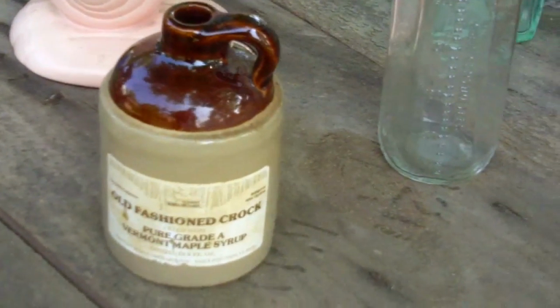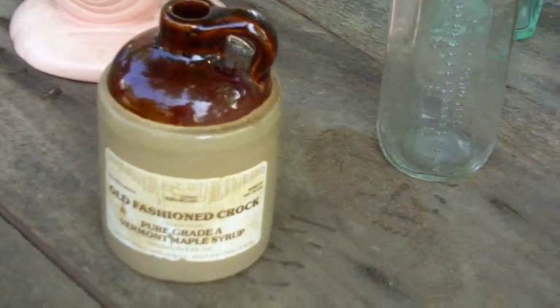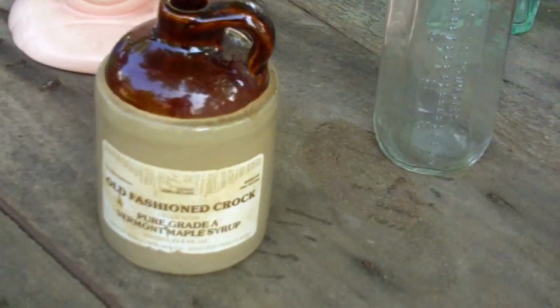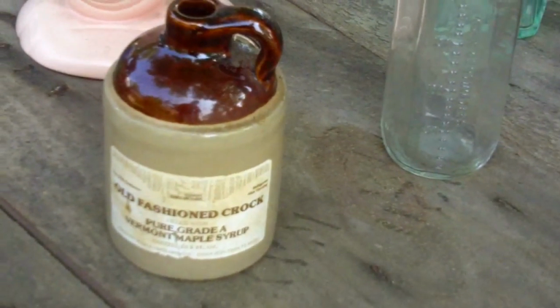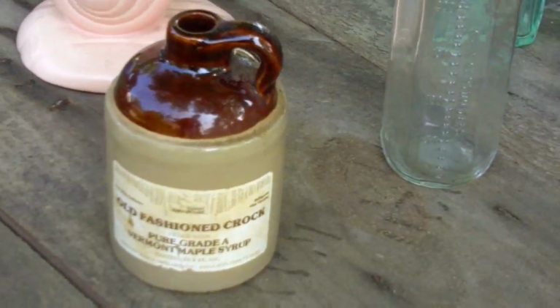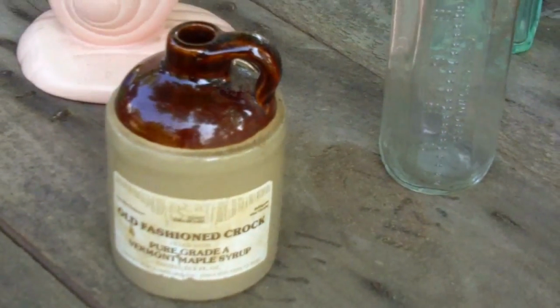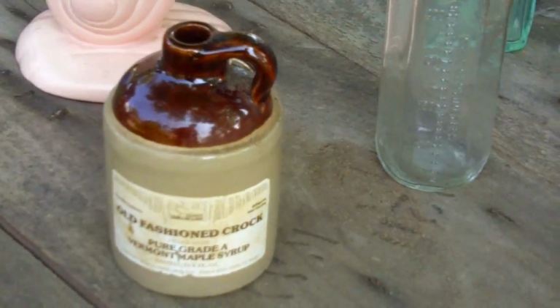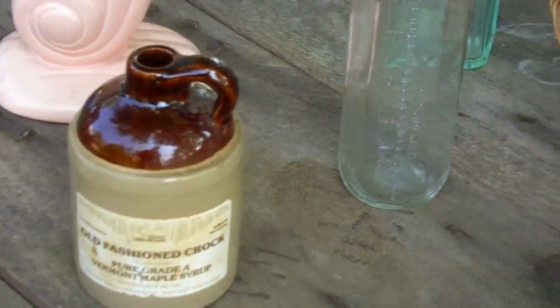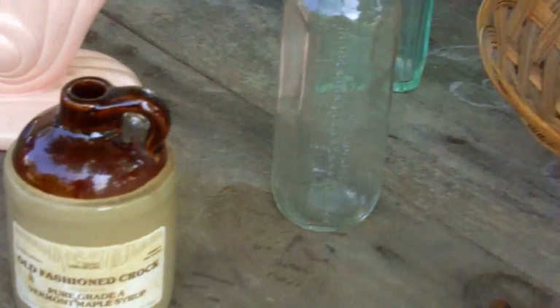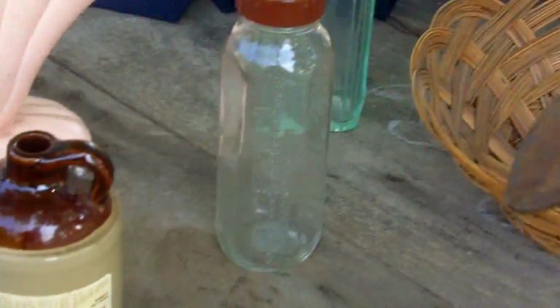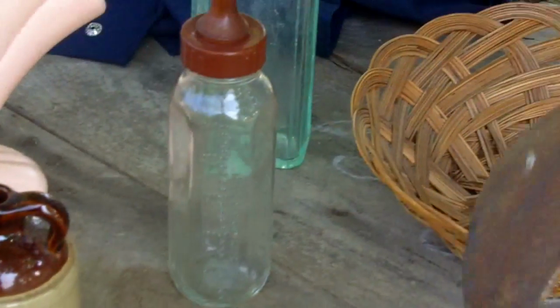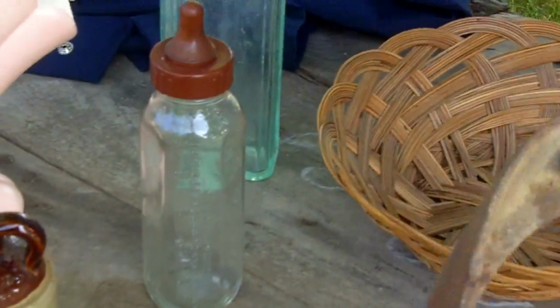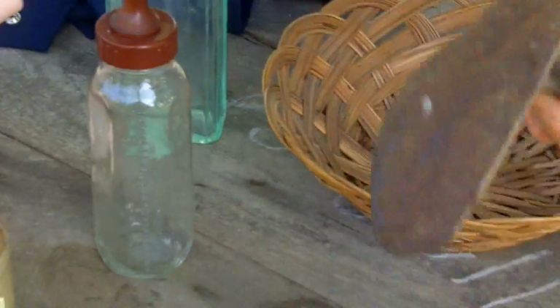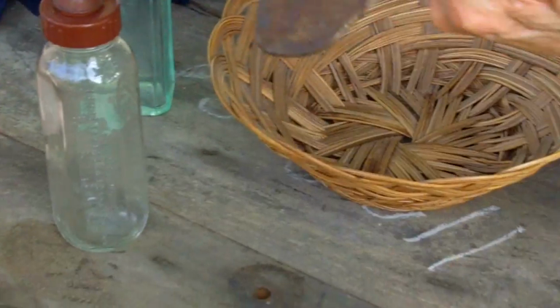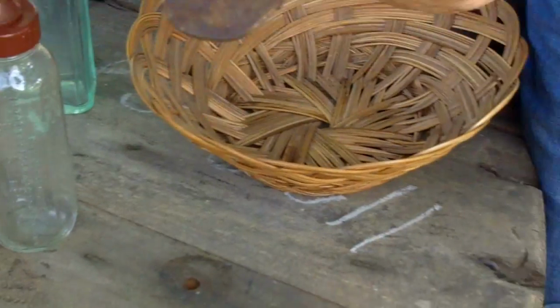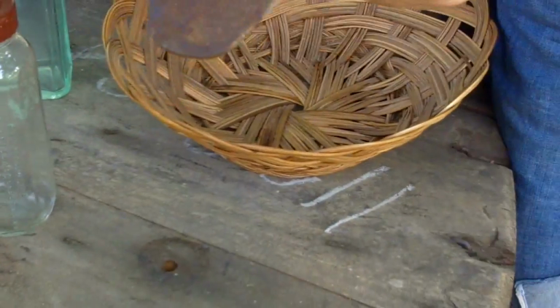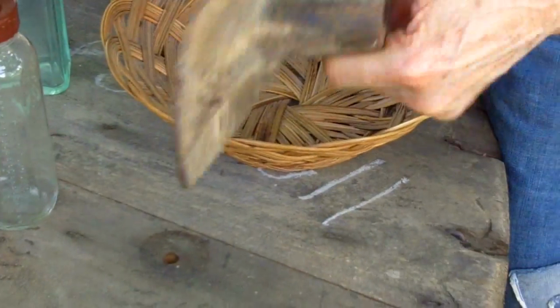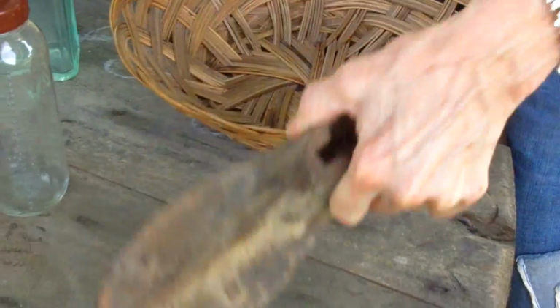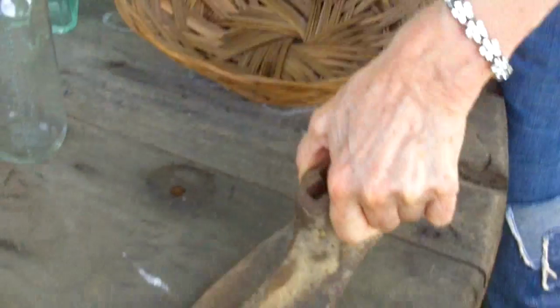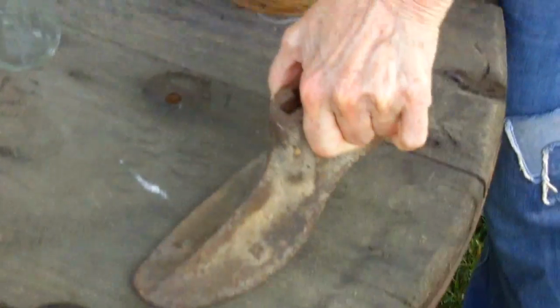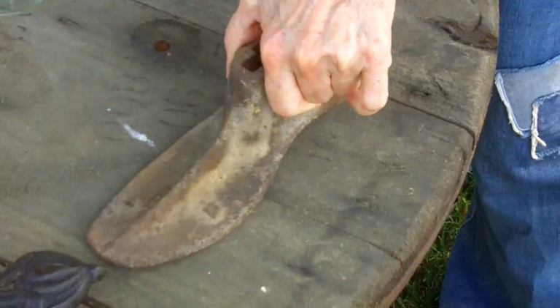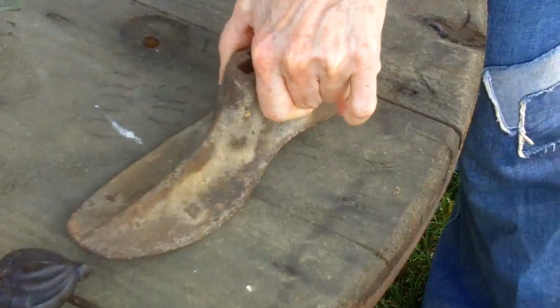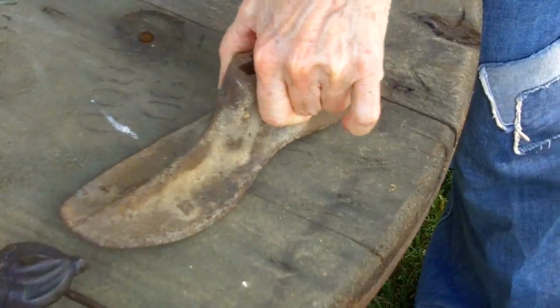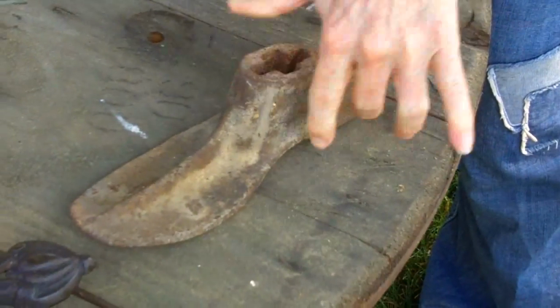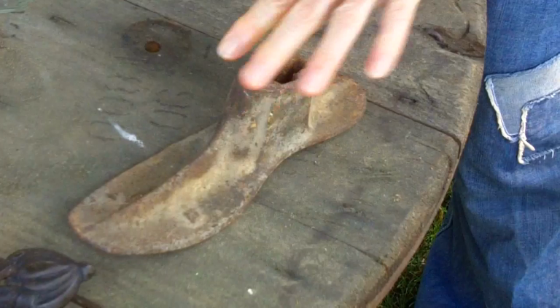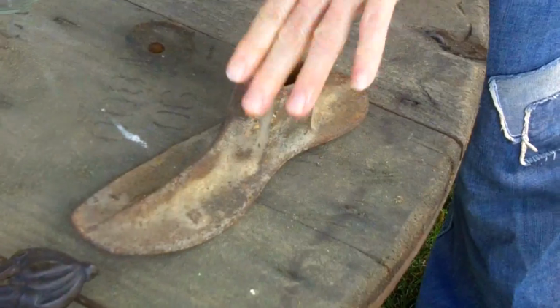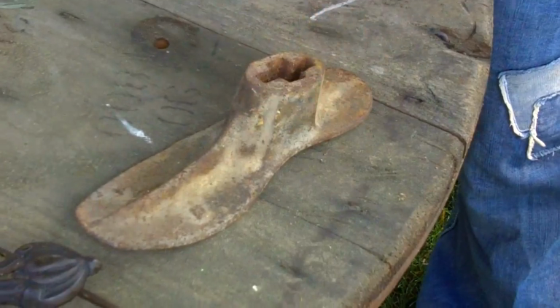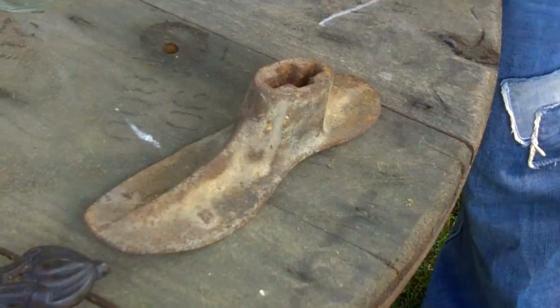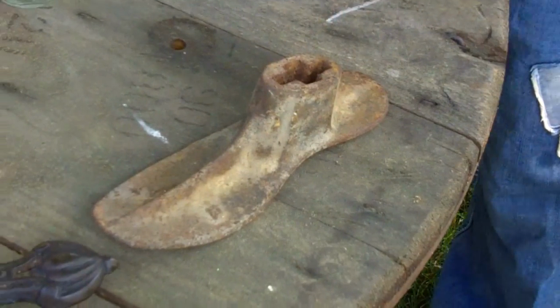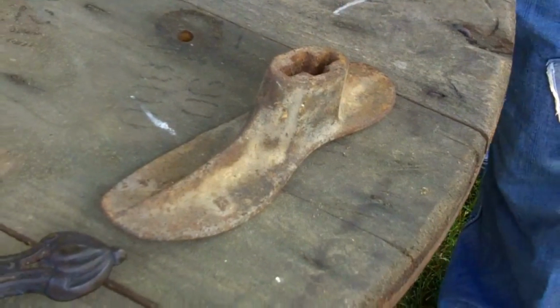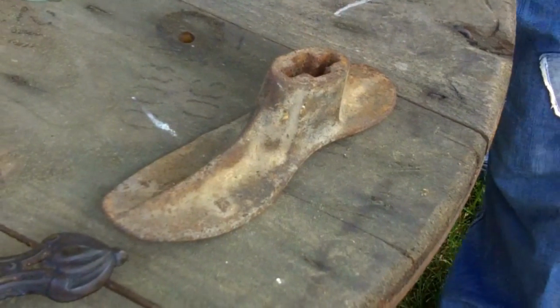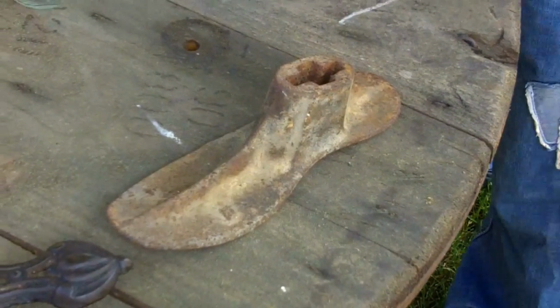And then also from him, I bought an old shoe form, size 5. Needs cleaning up. I paid $2.